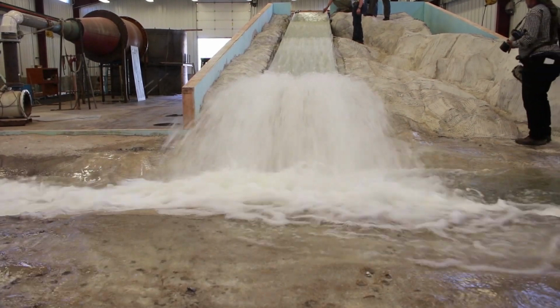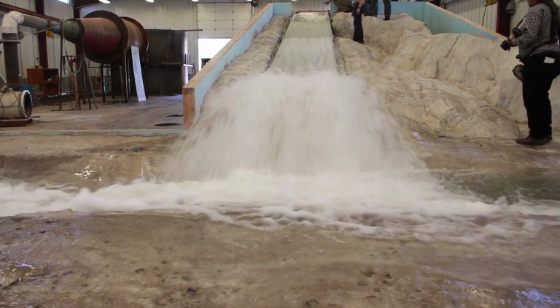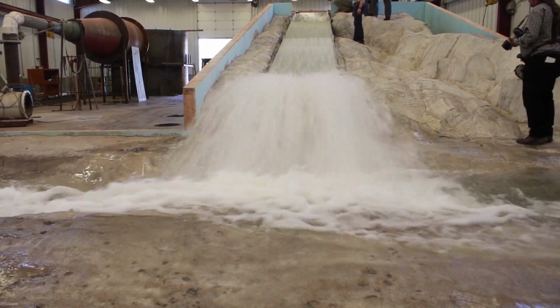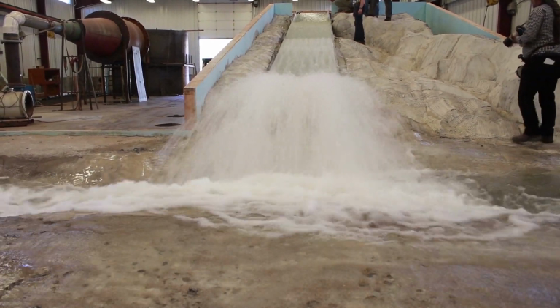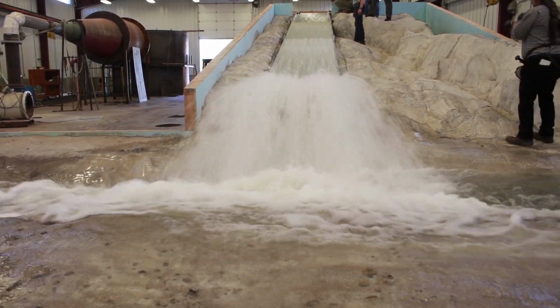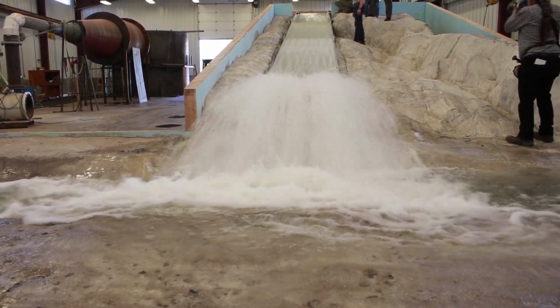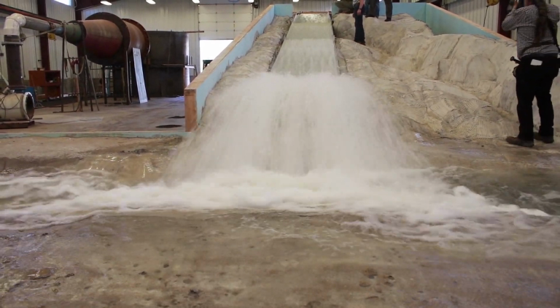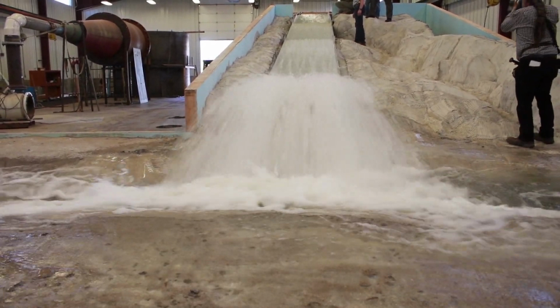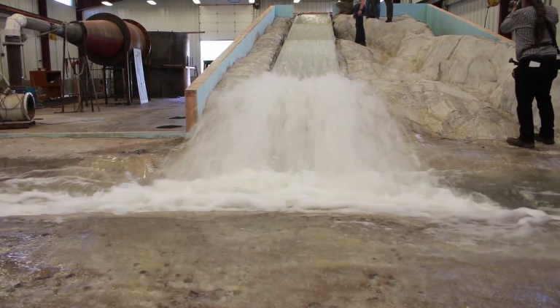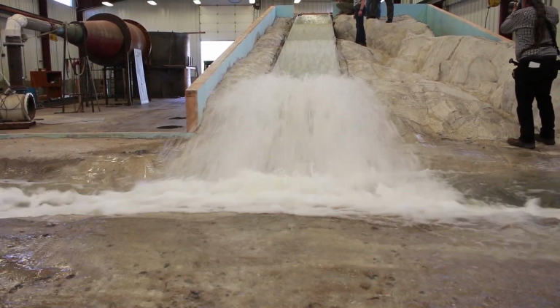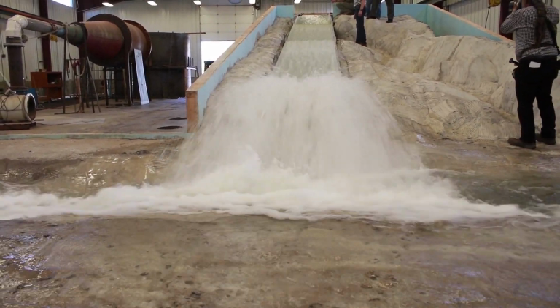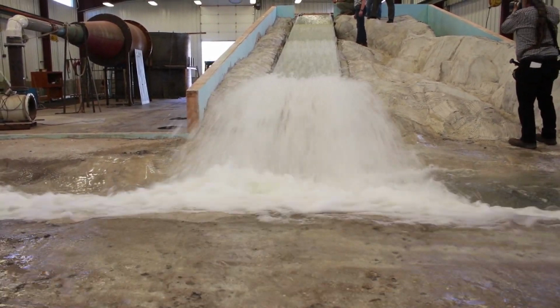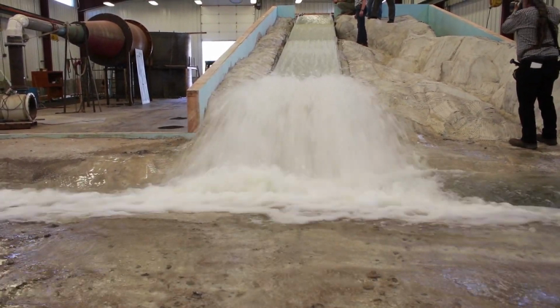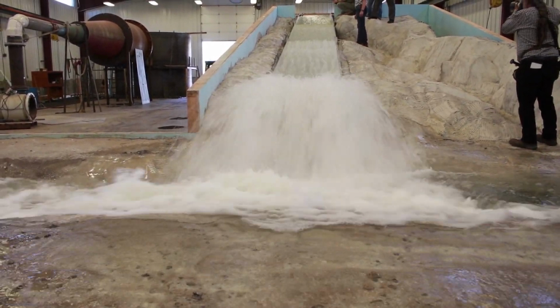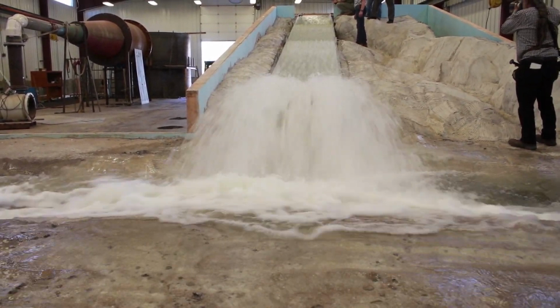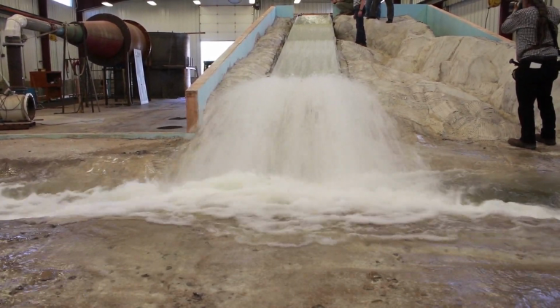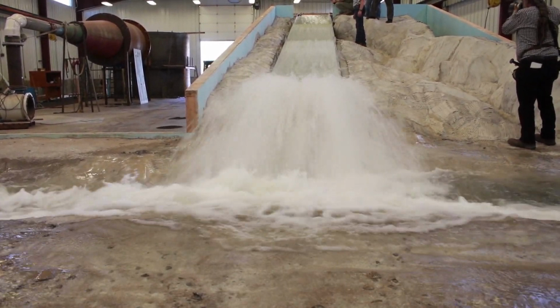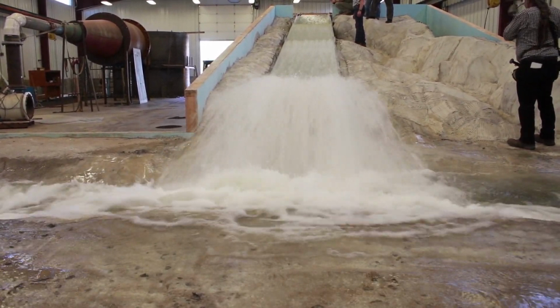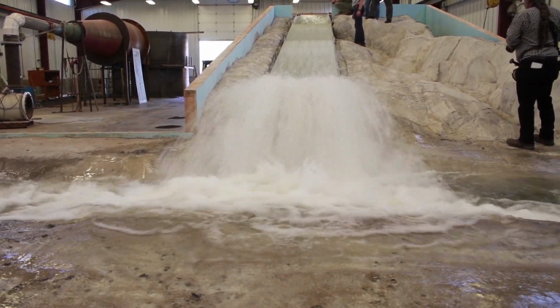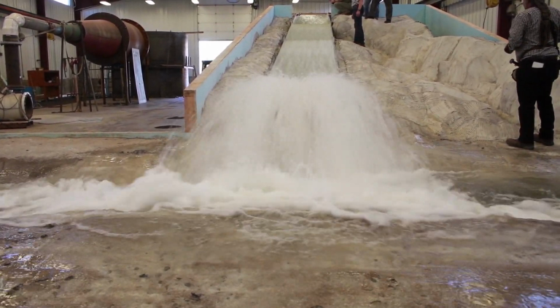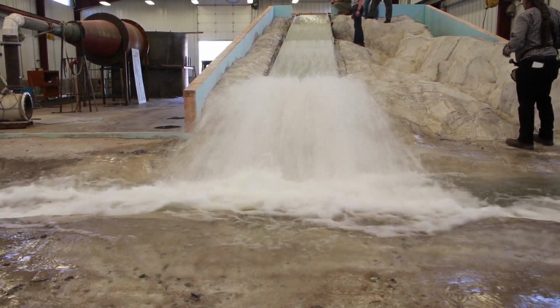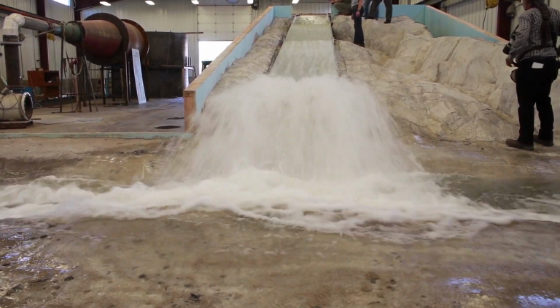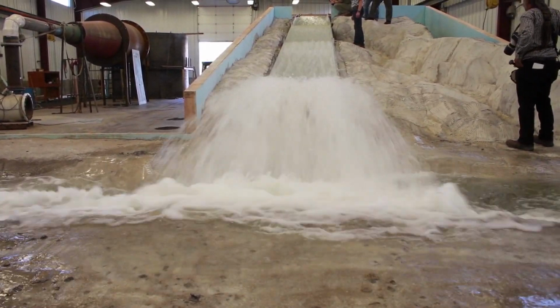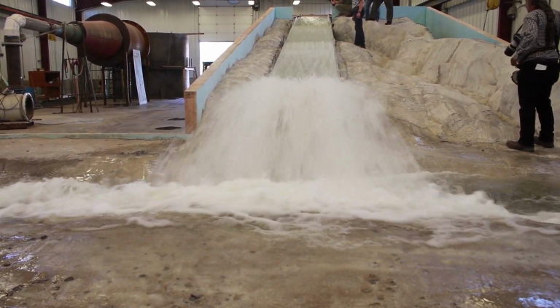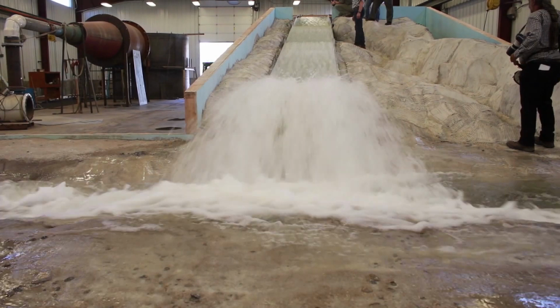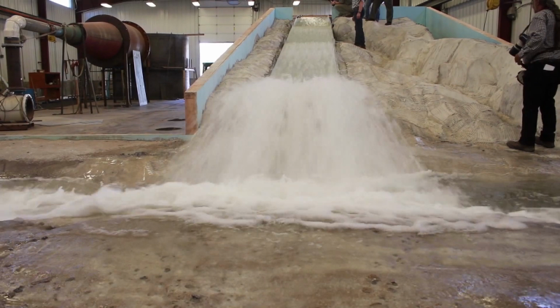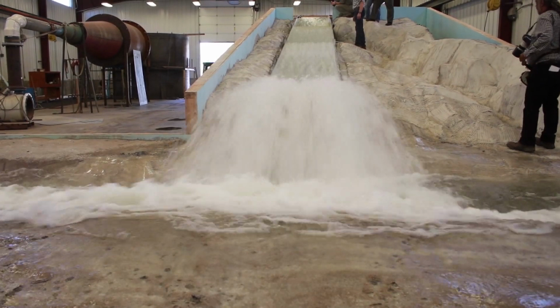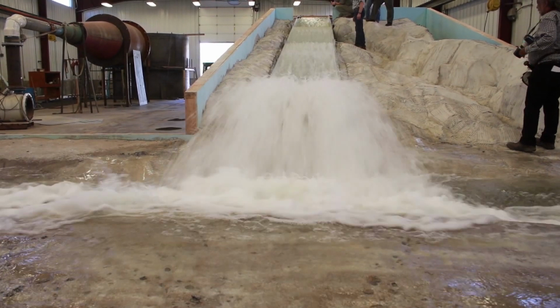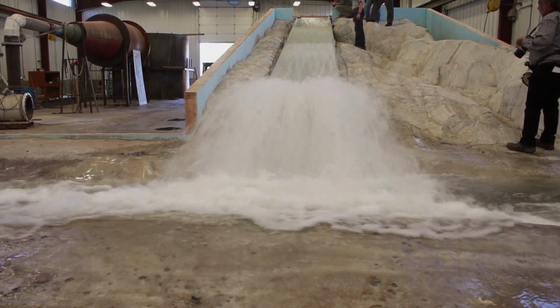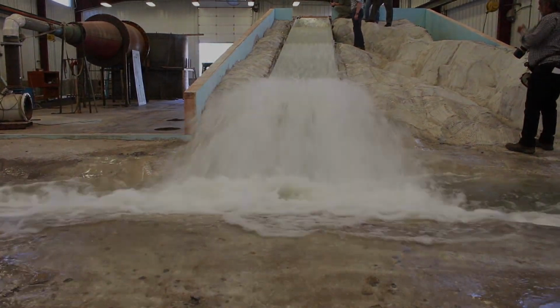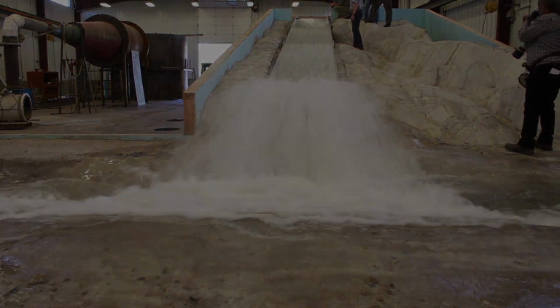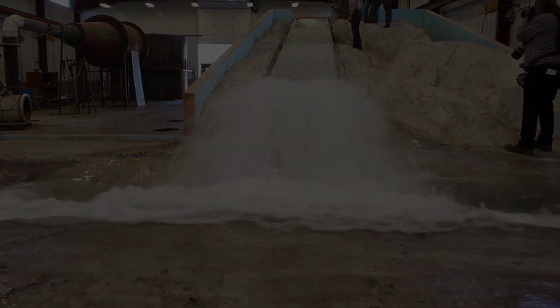It's caught the attention of people literally across the globe. When you talk to people who are involved in dam safety, this is a big deal.